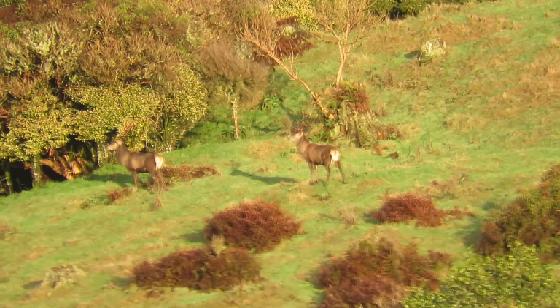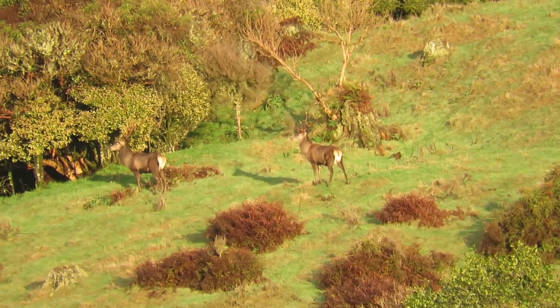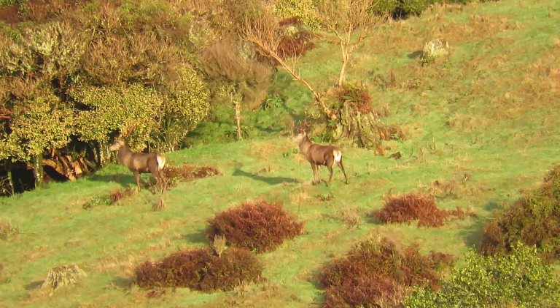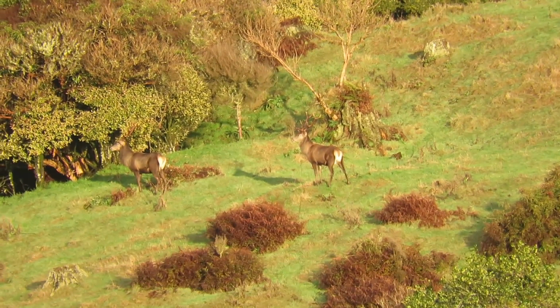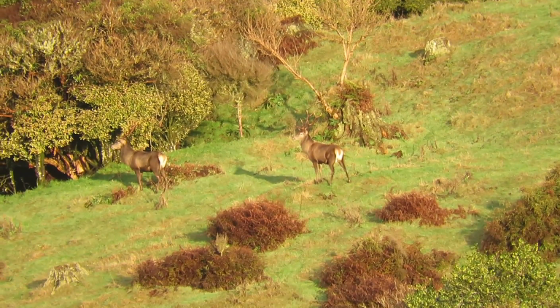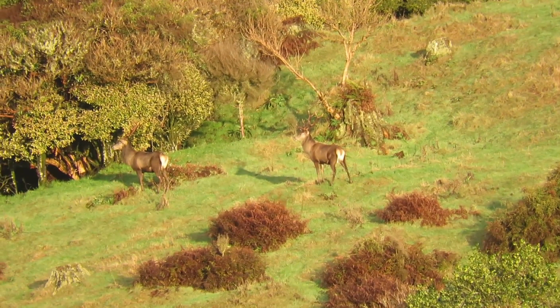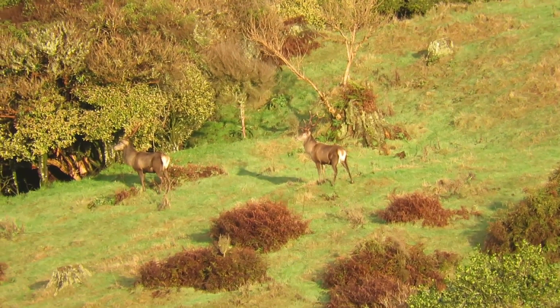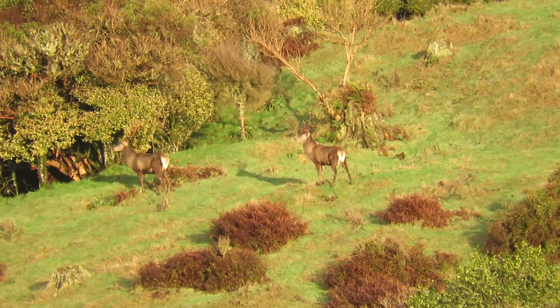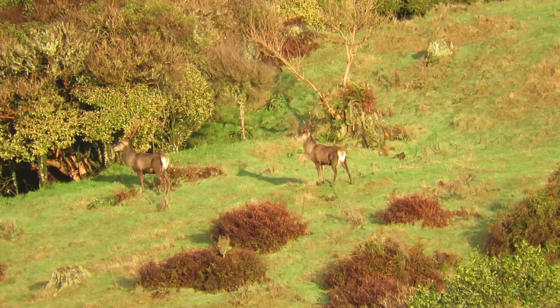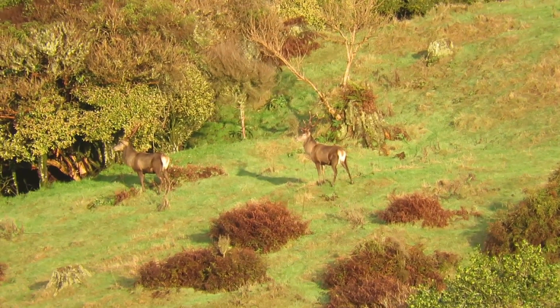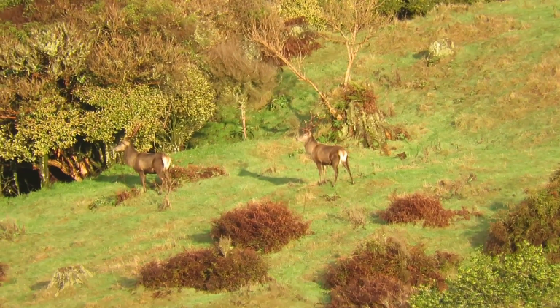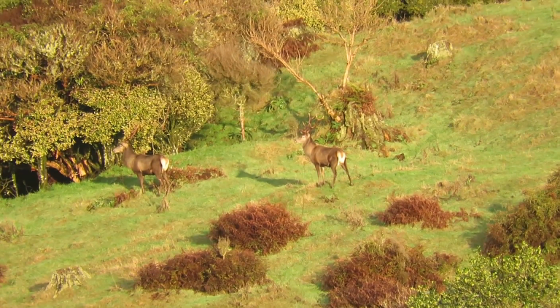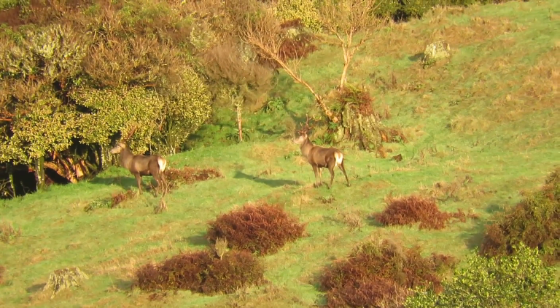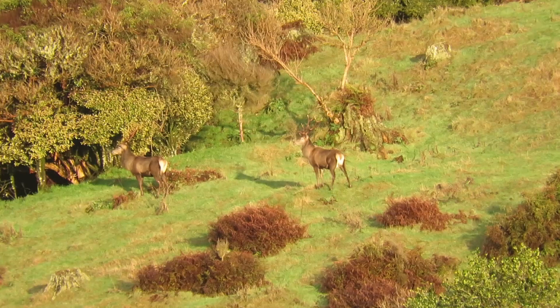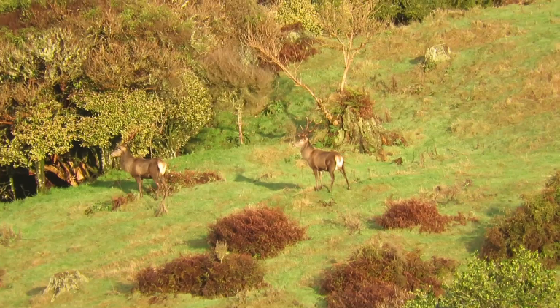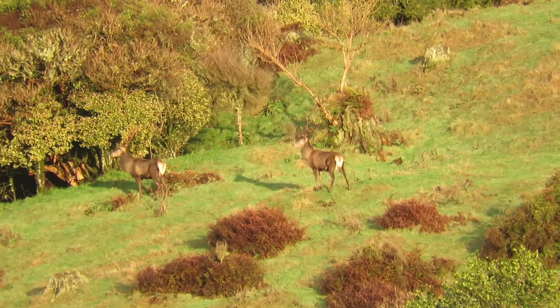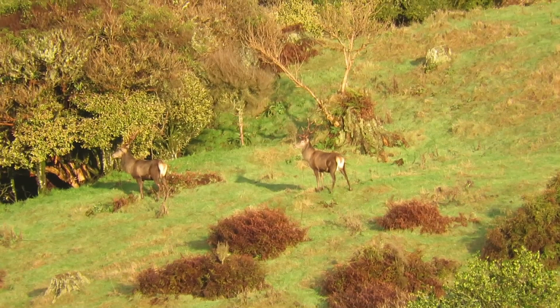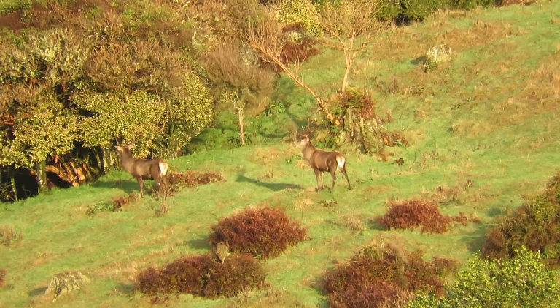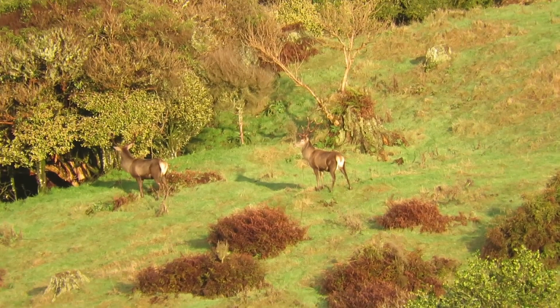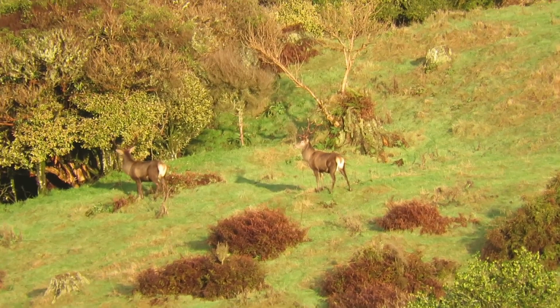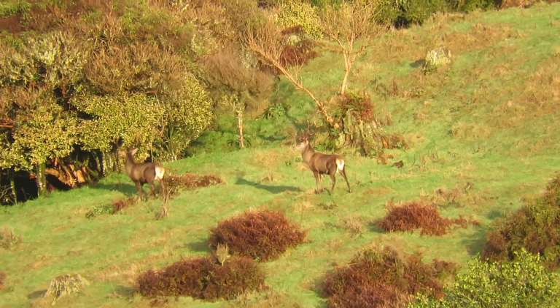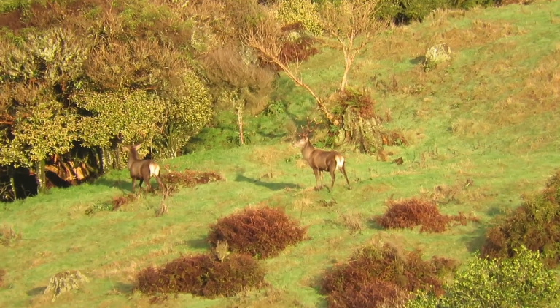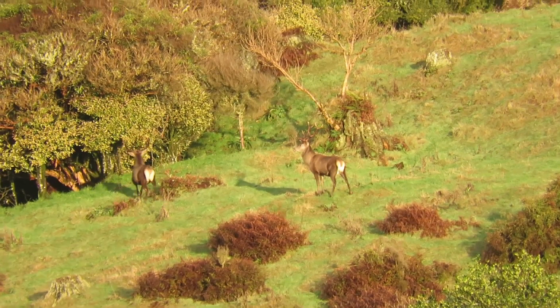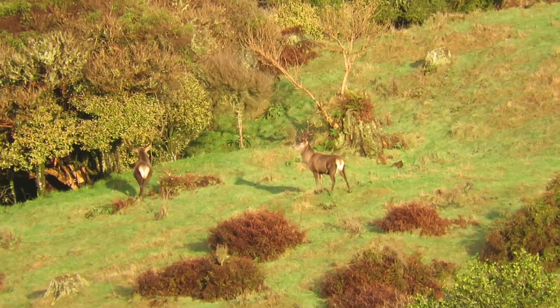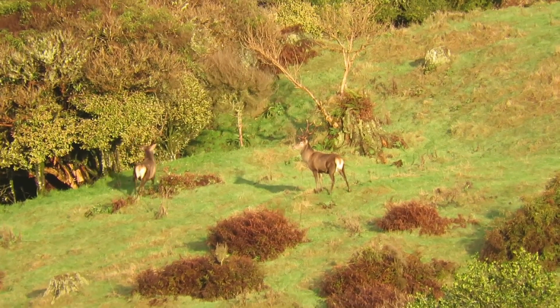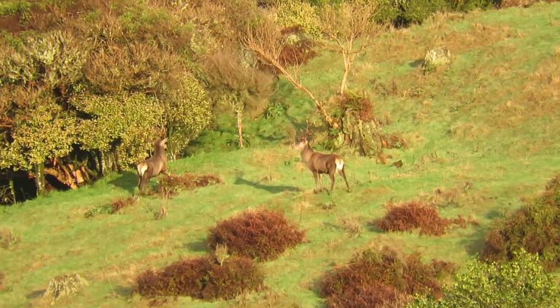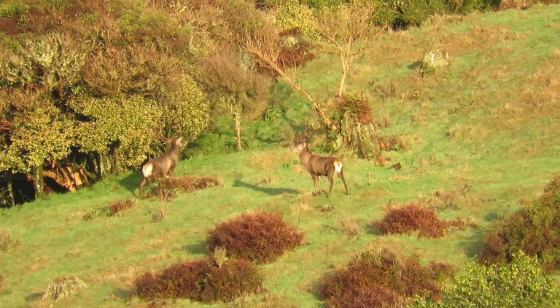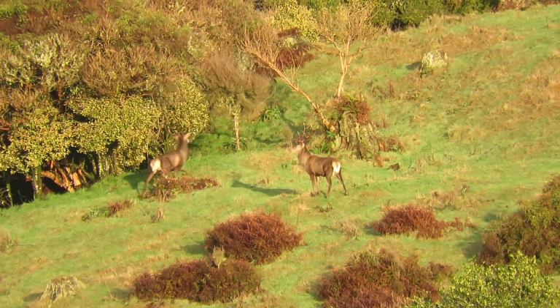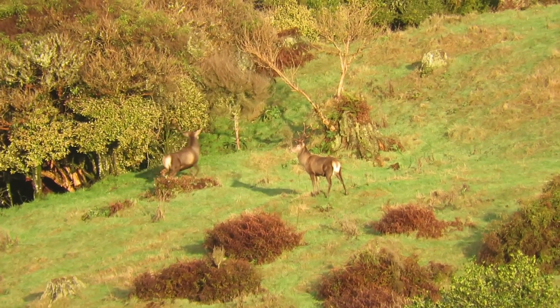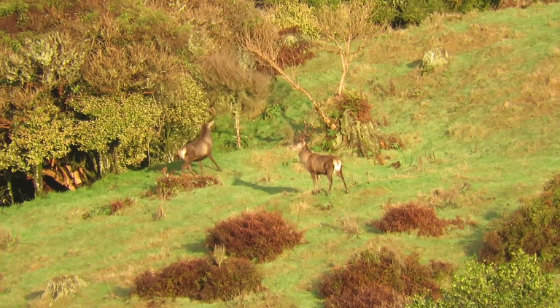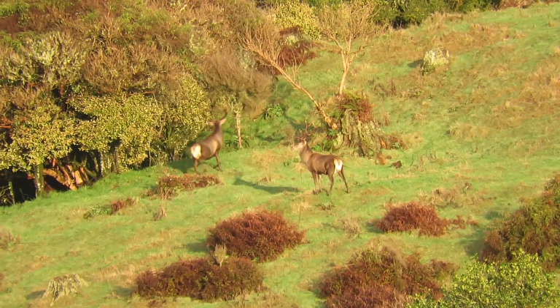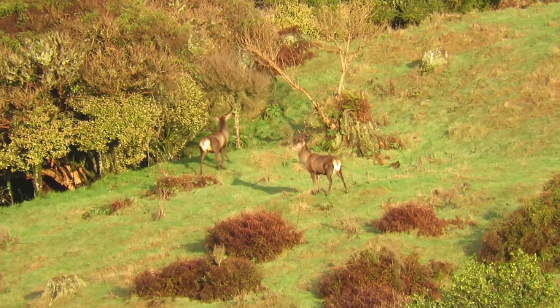We were fortunate enough to see a couple of stags up at Tudung when we were up there. Here's some footage of them.